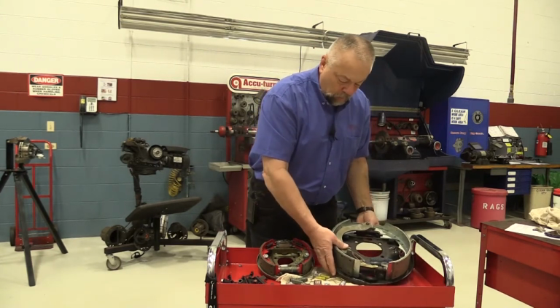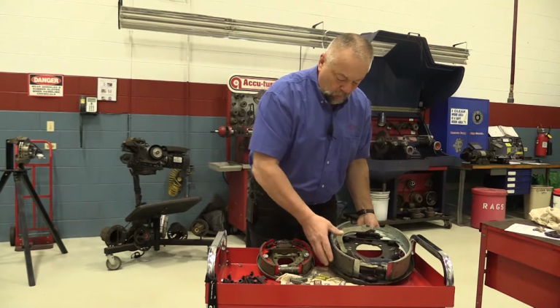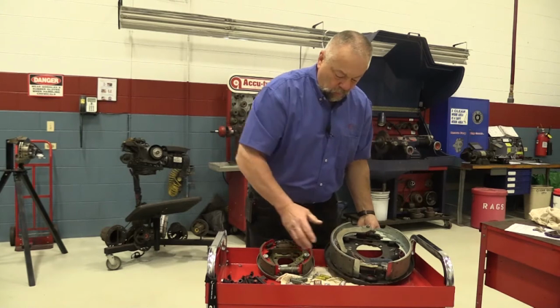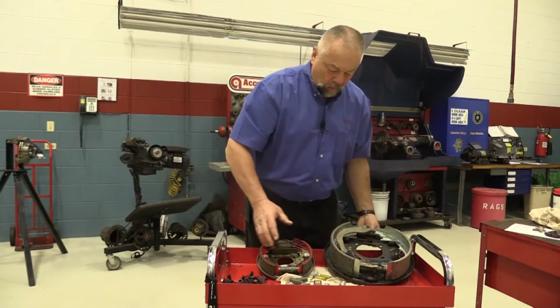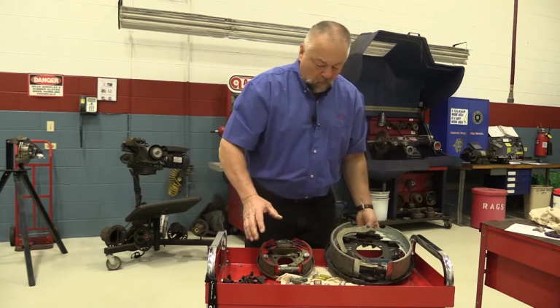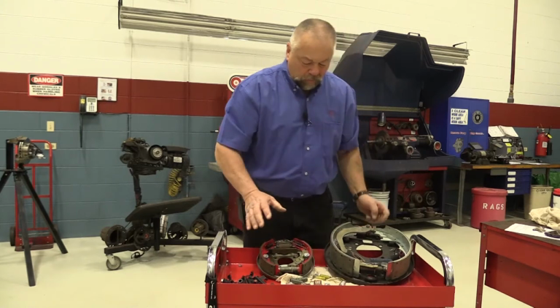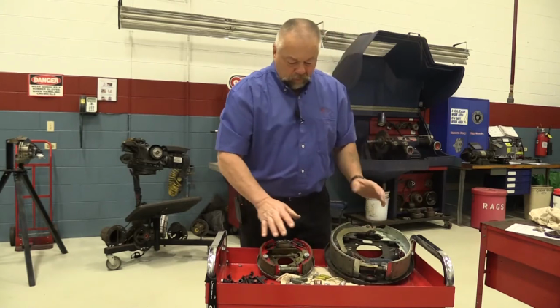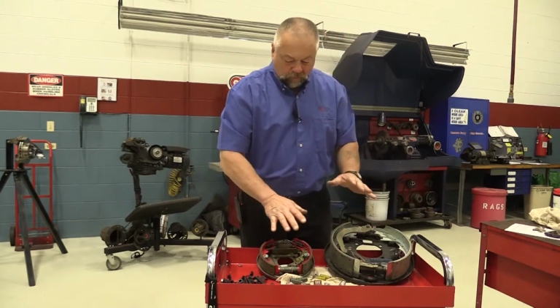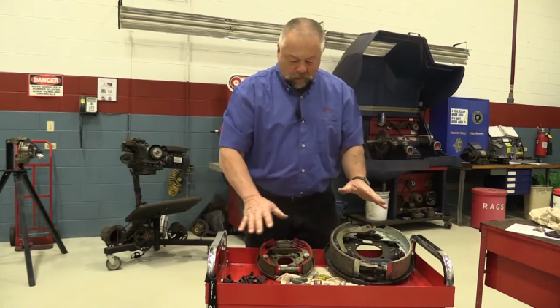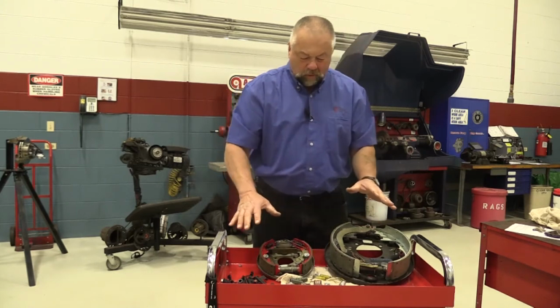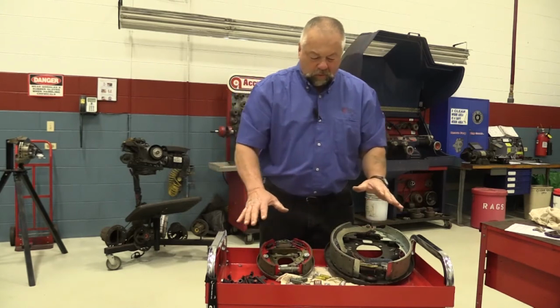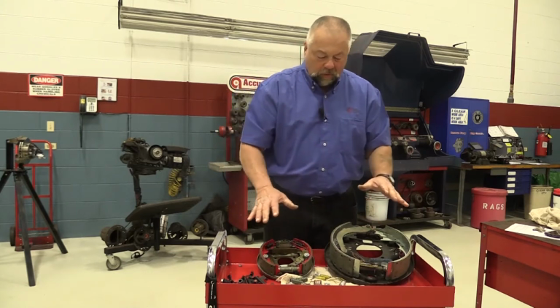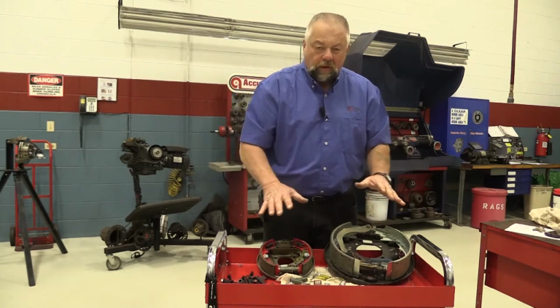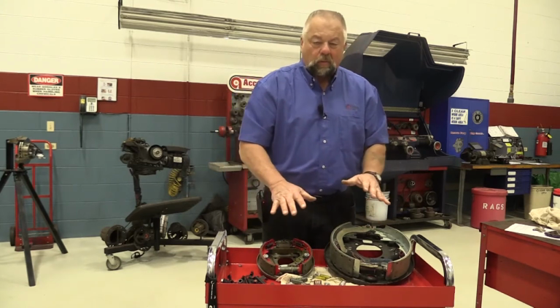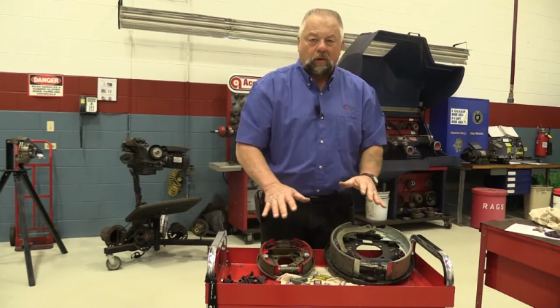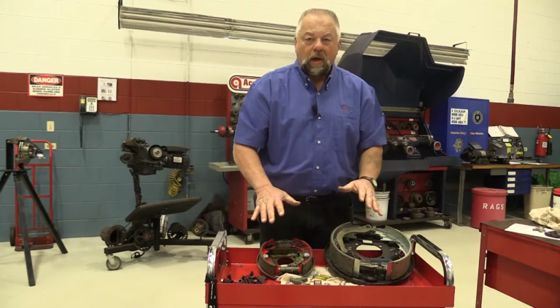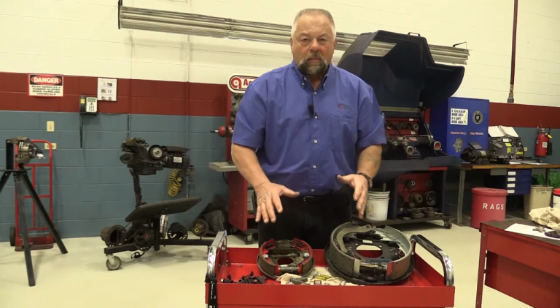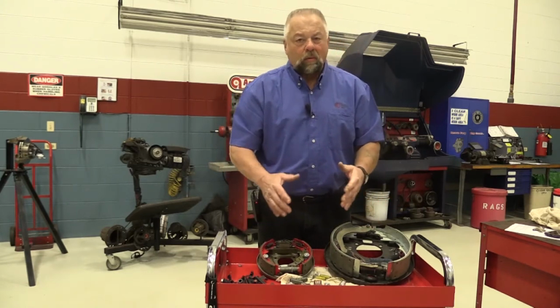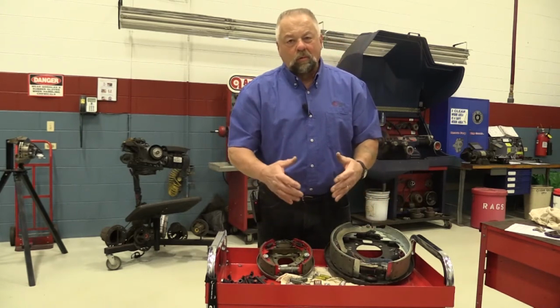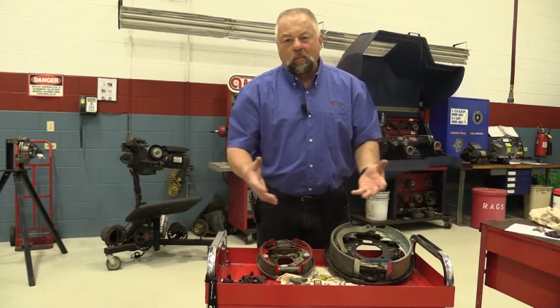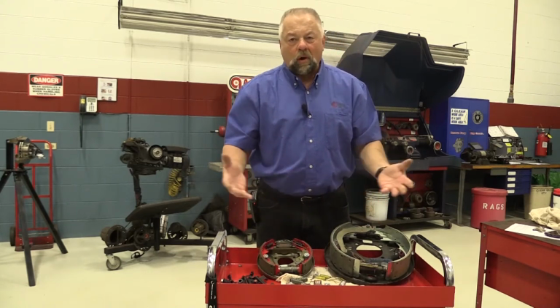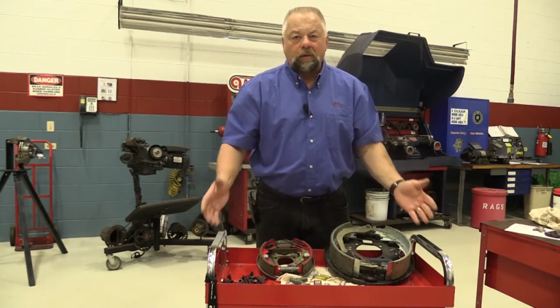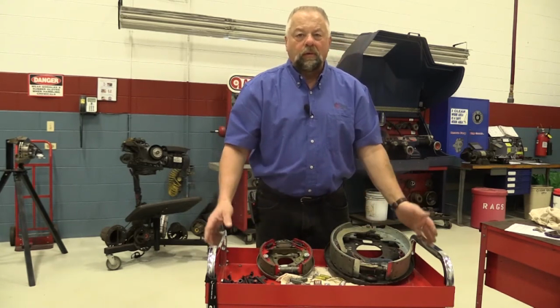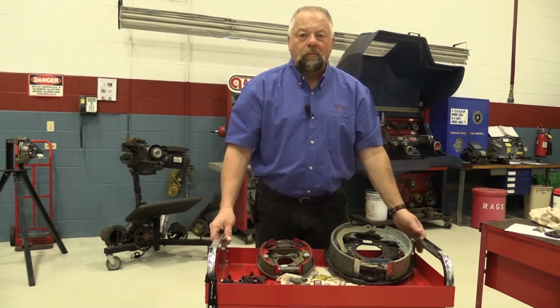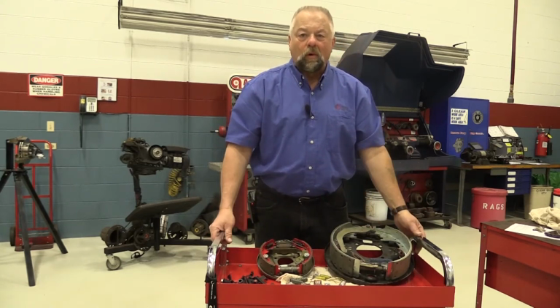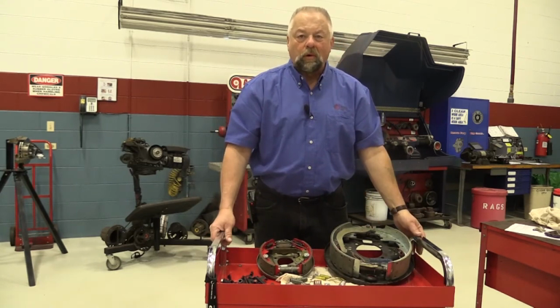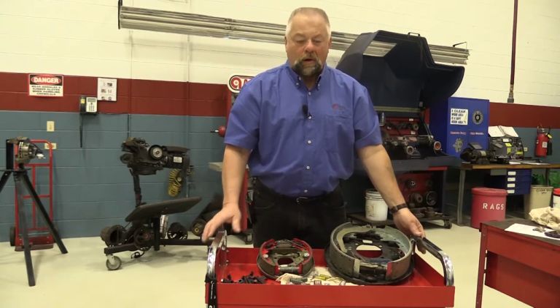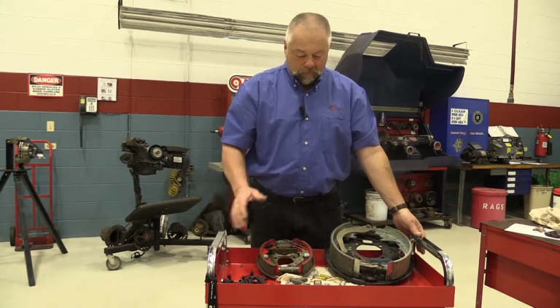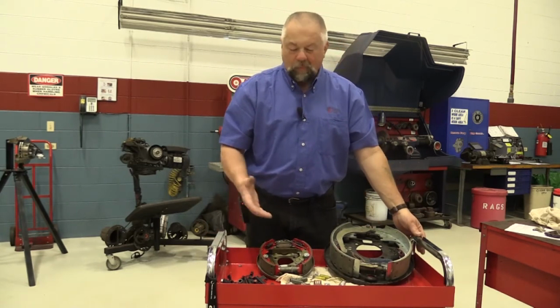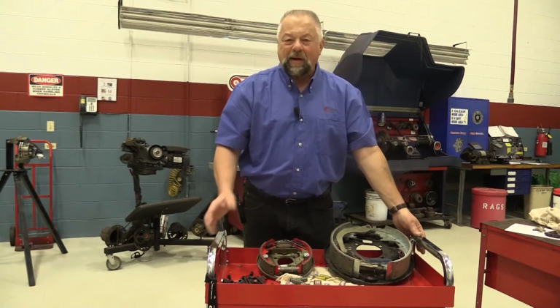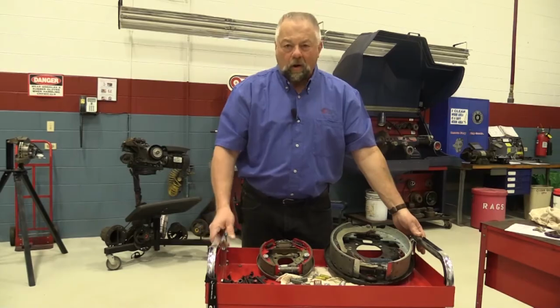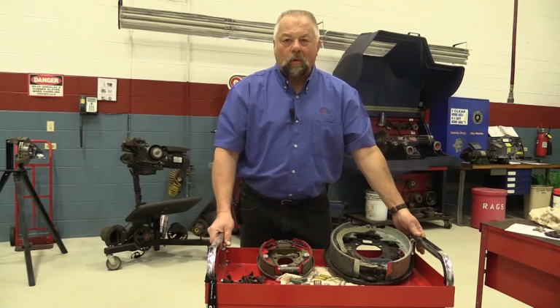There's a multitude of parts available, but we group it all into what we call brake hardware.